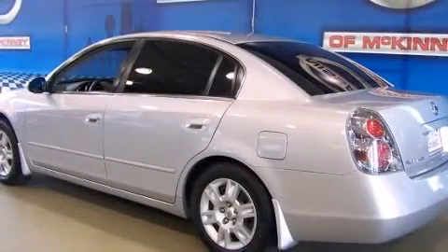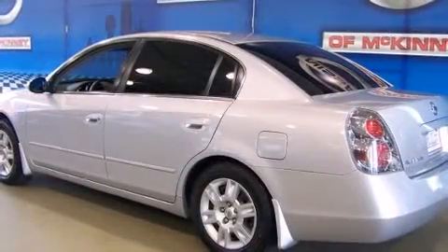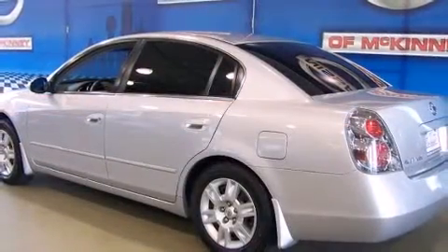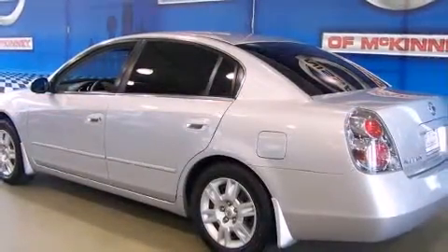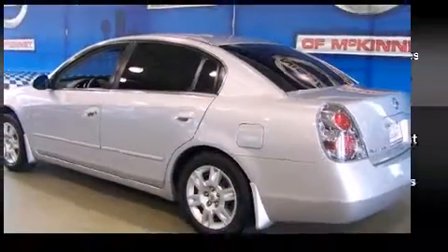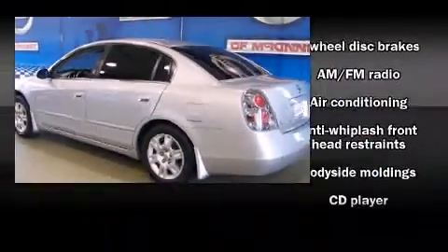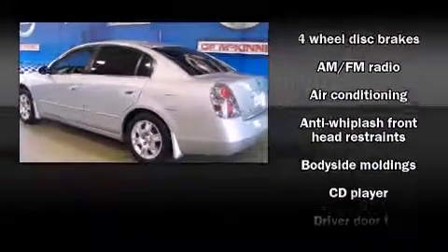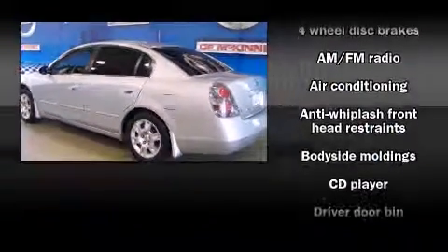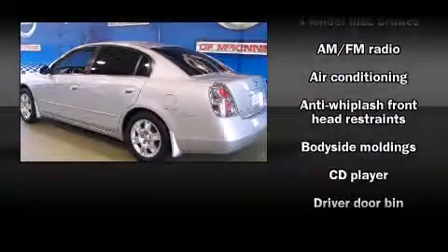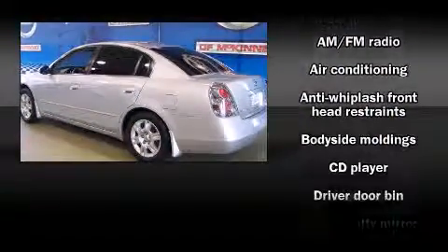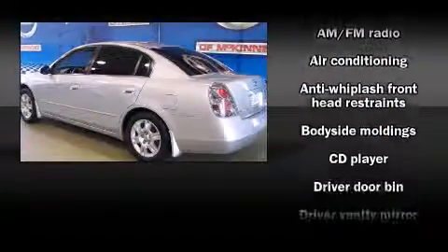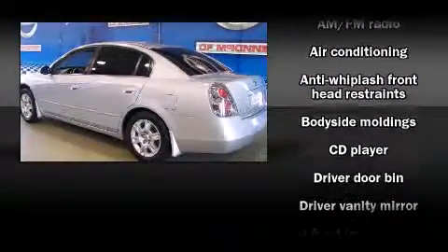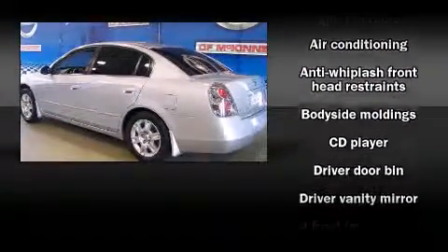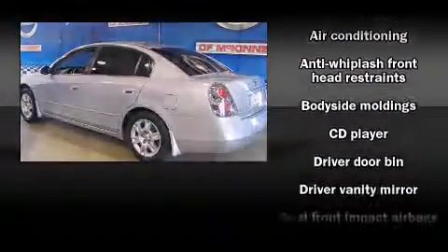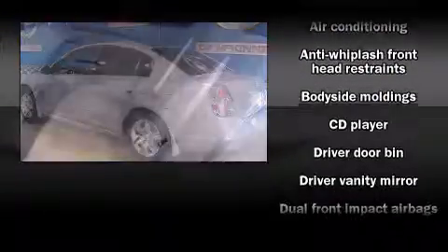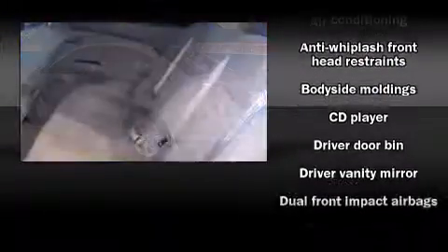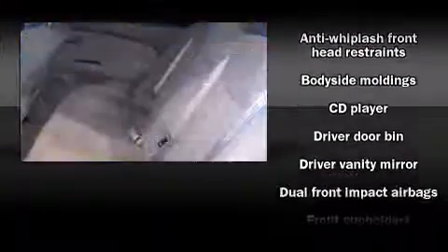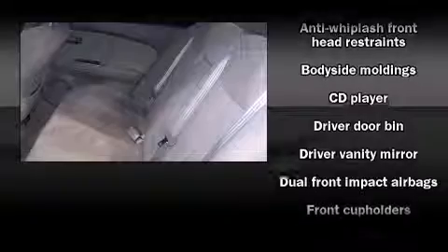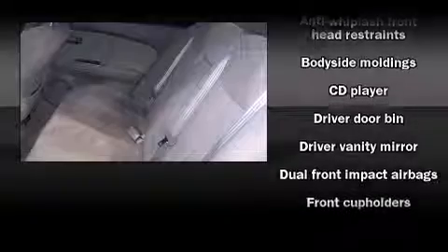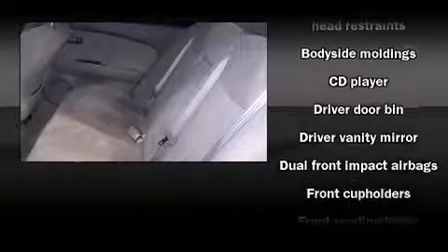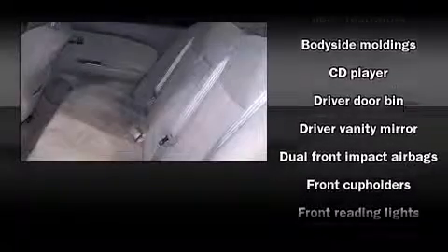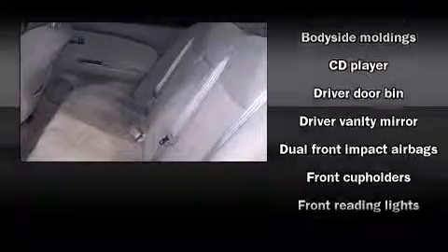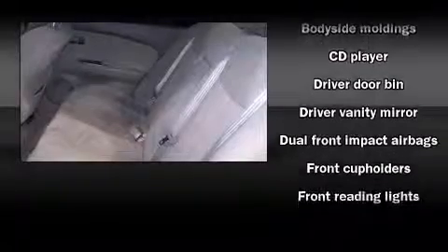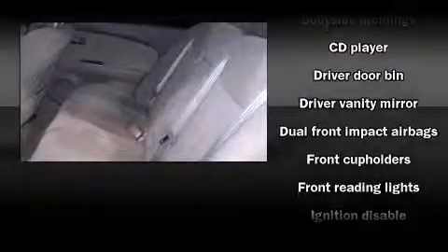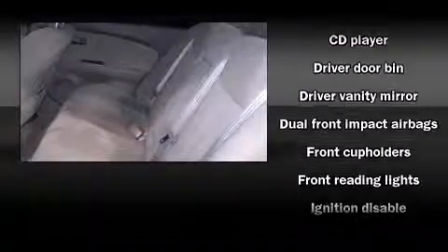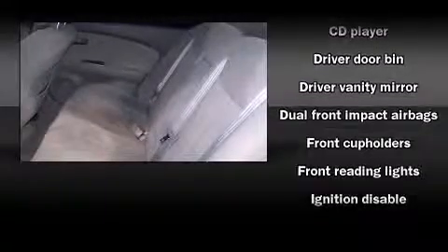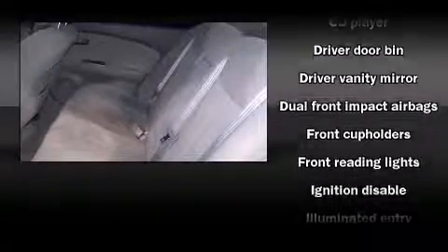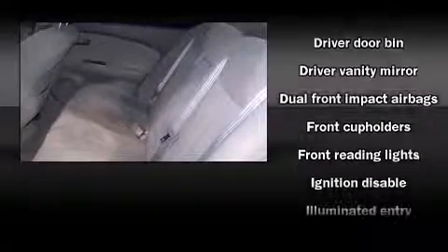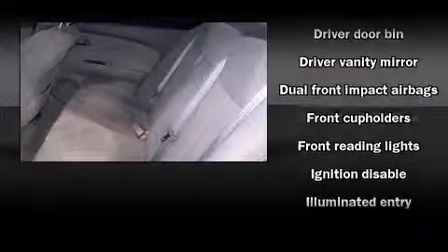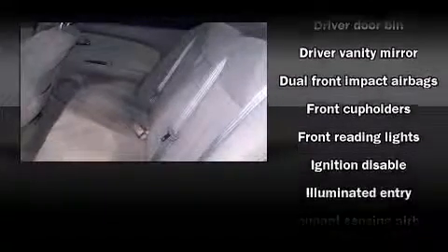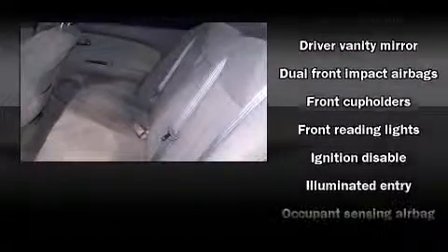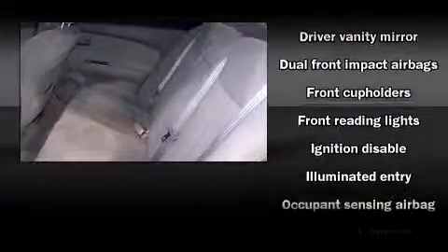Top features include power windows, variably intermittent wipers, remote keyless entry, and one-touch window functionality.